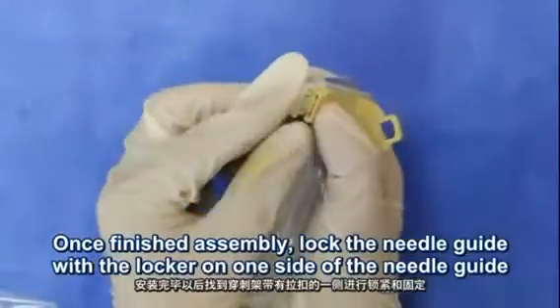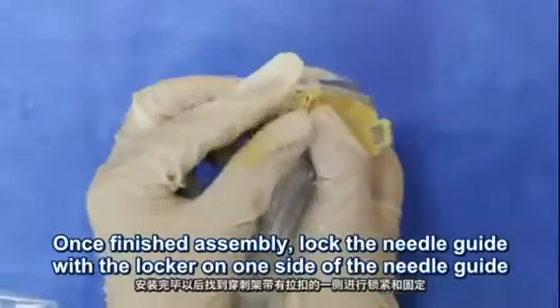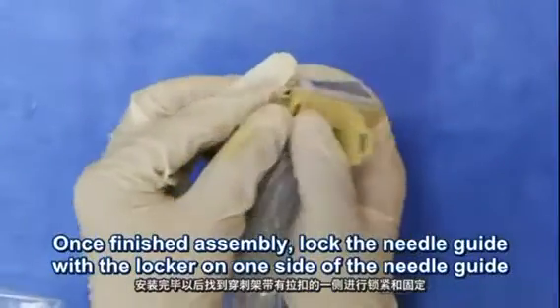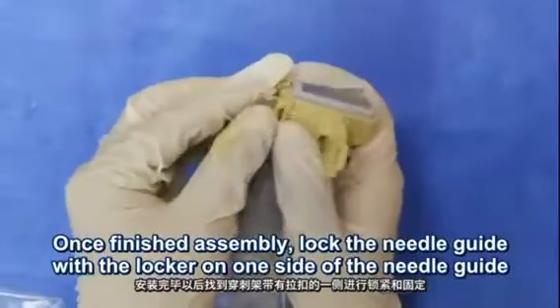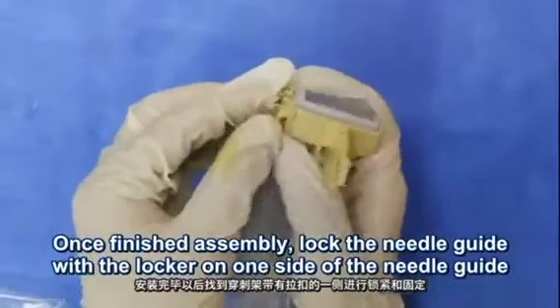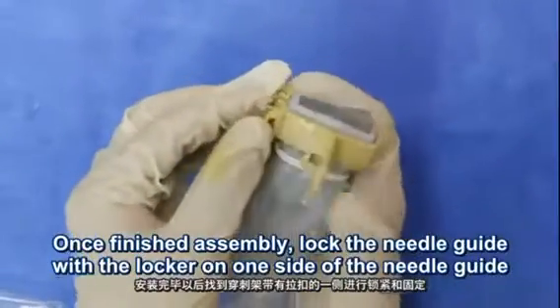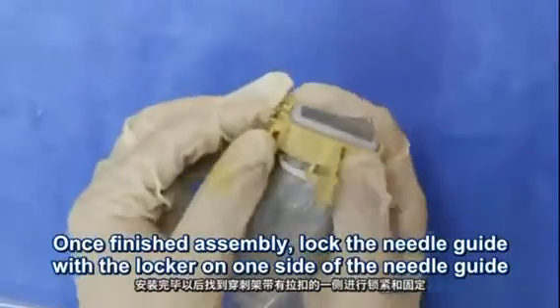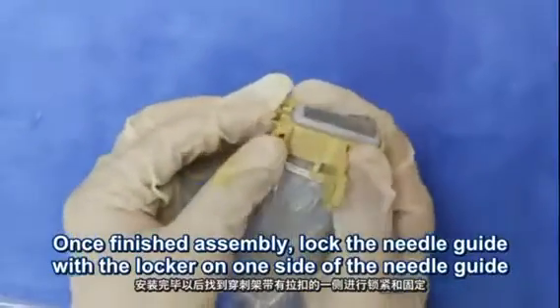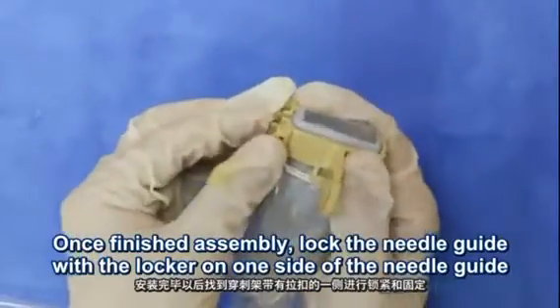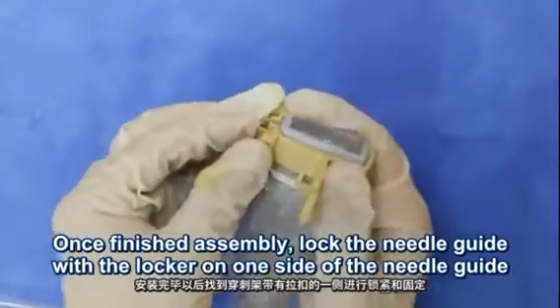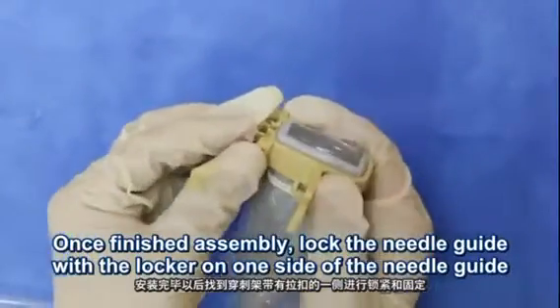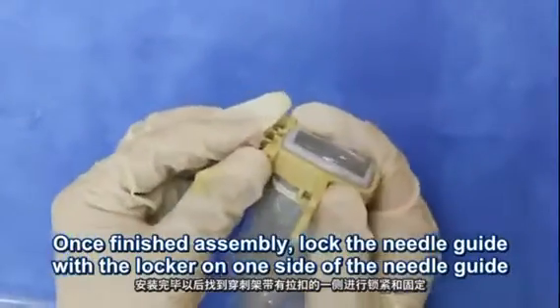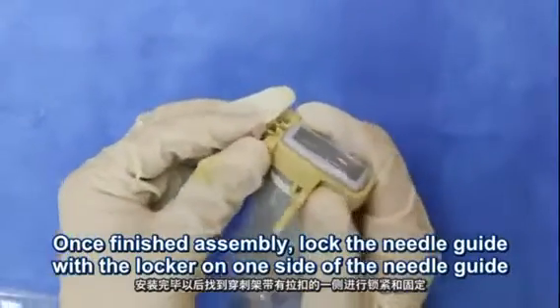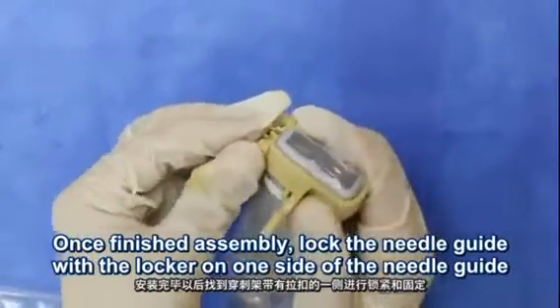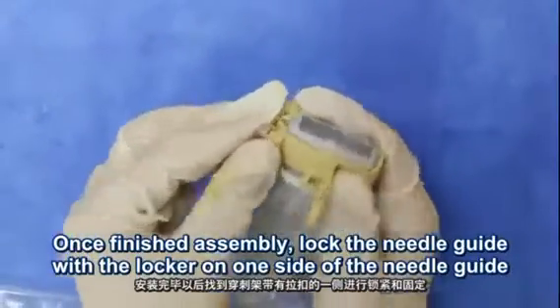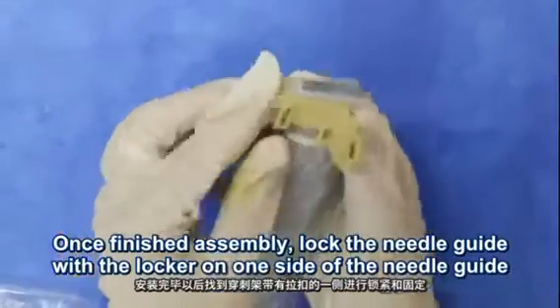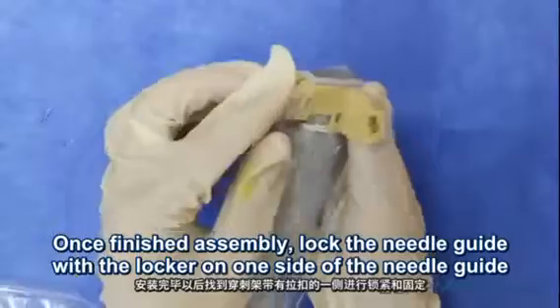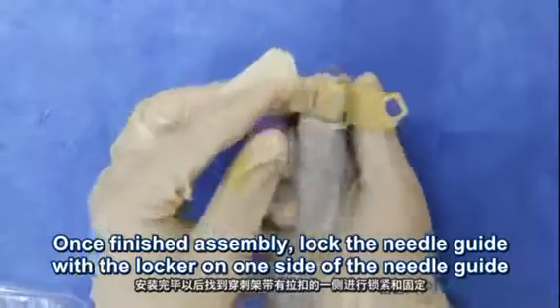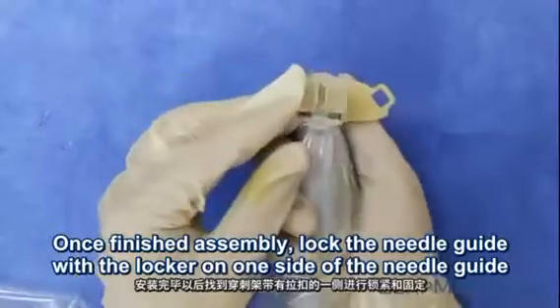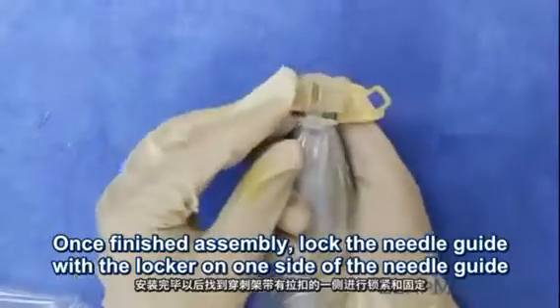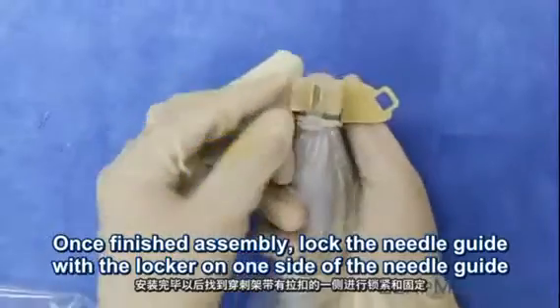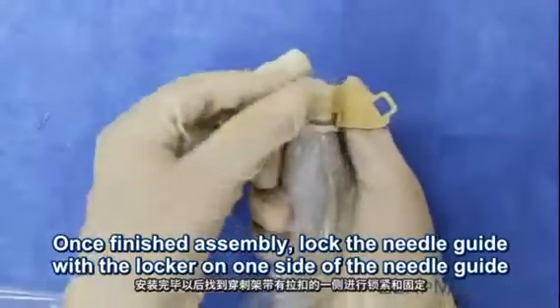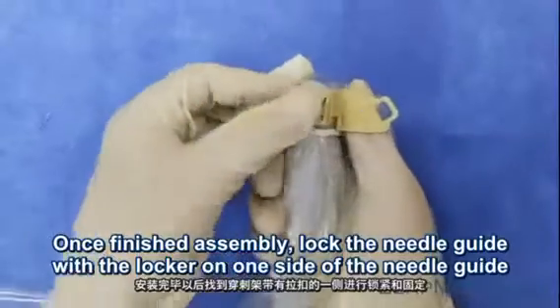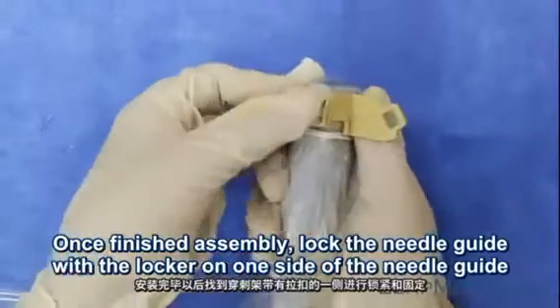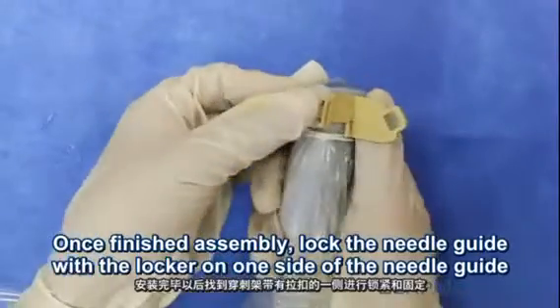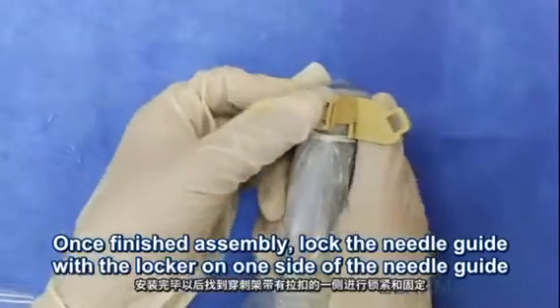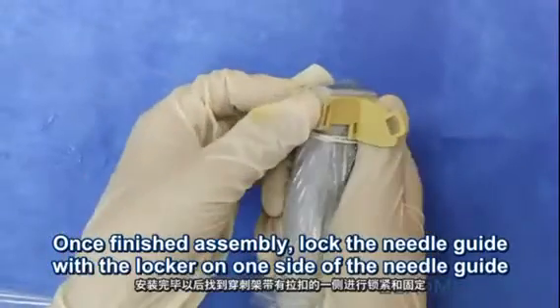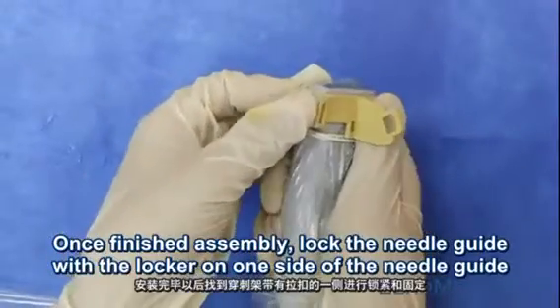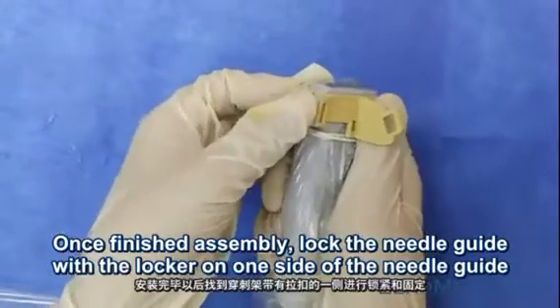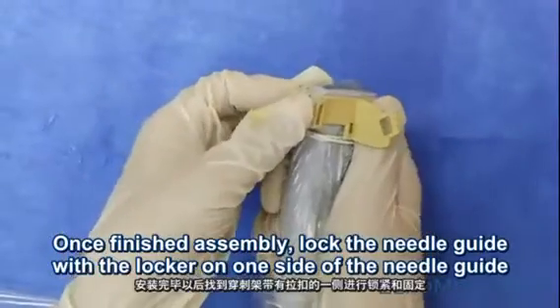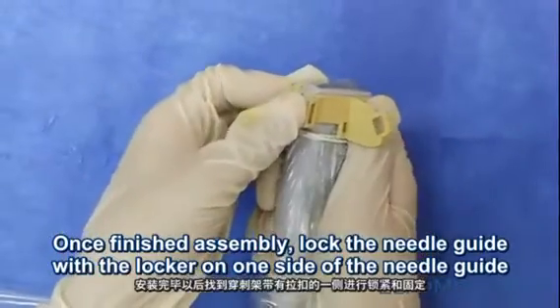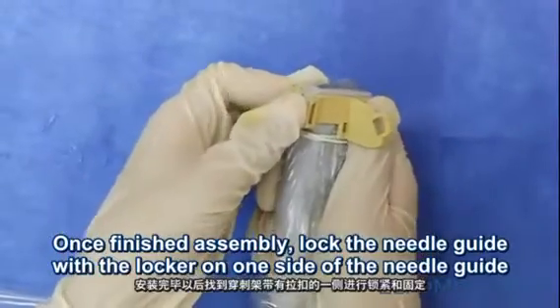Once finished with the assembly, lock the needle guide with the locker on one side of the needle guide.